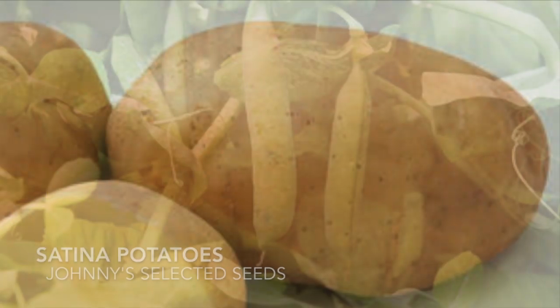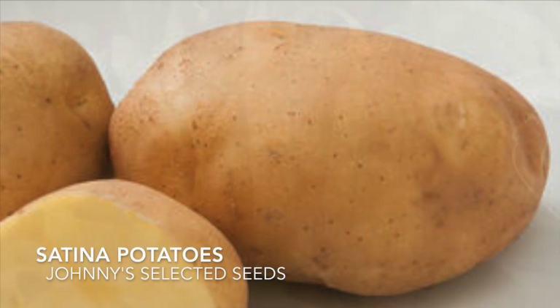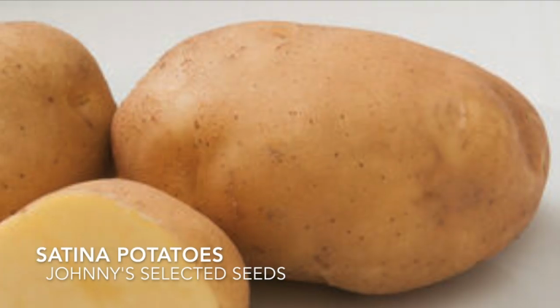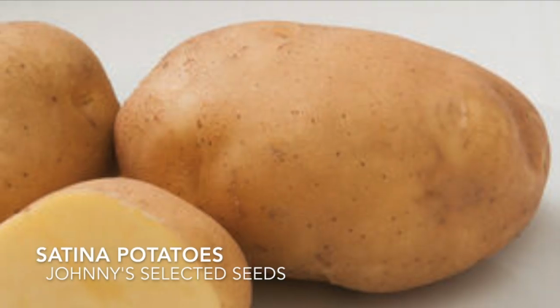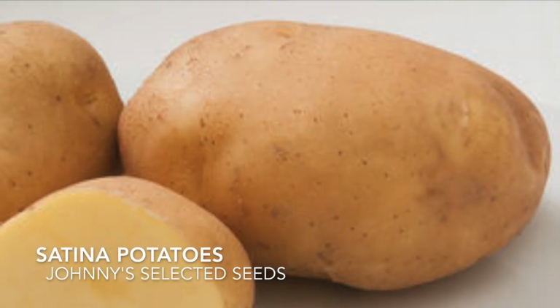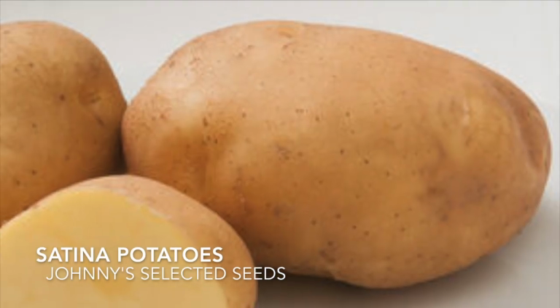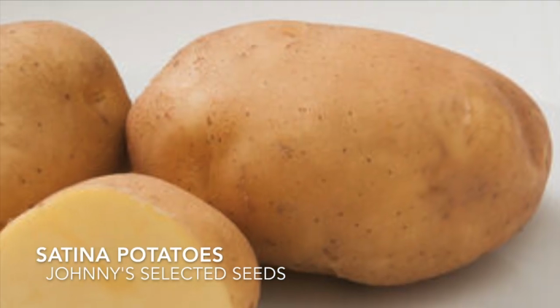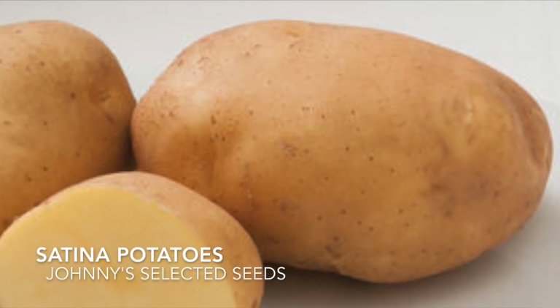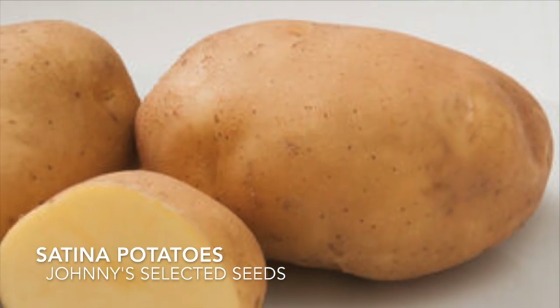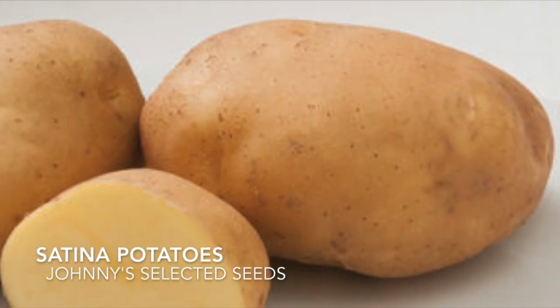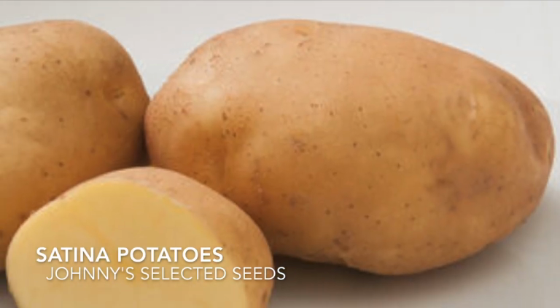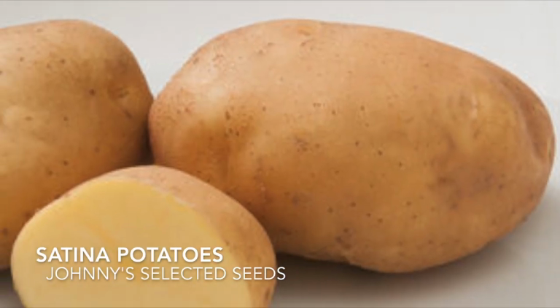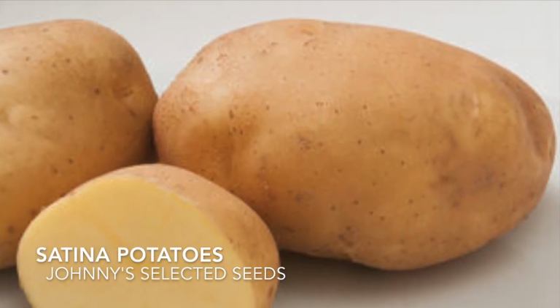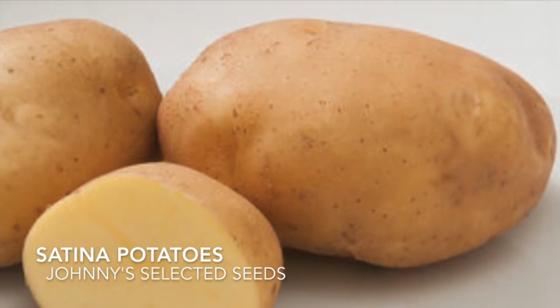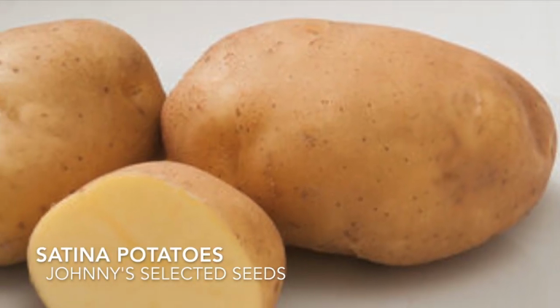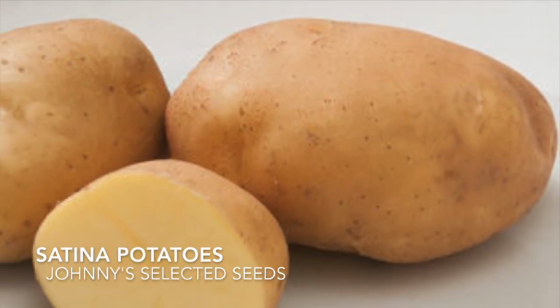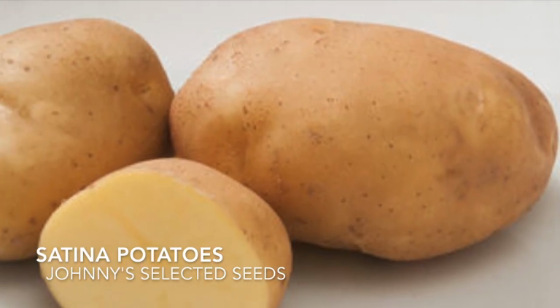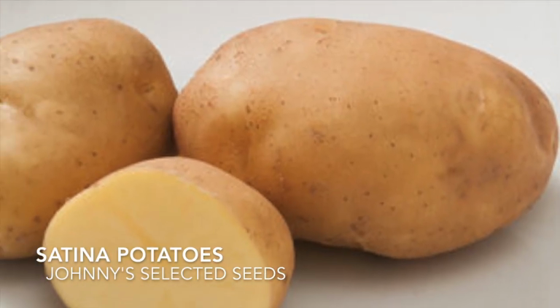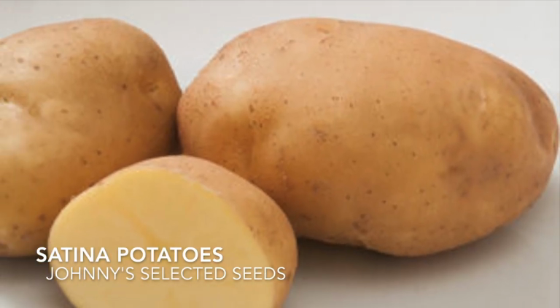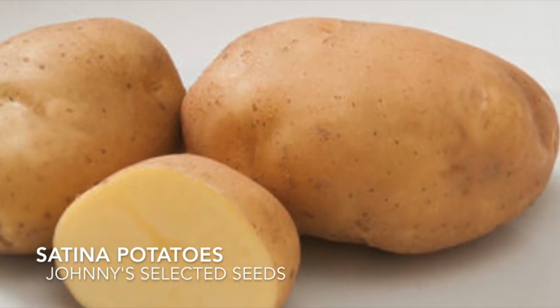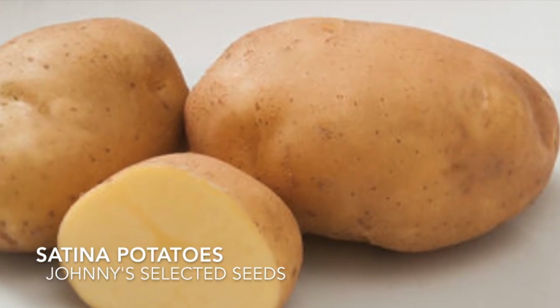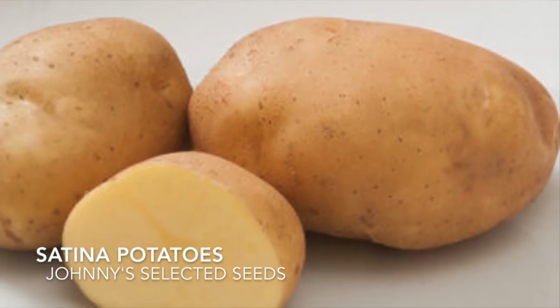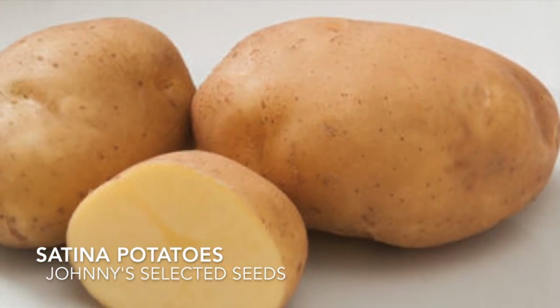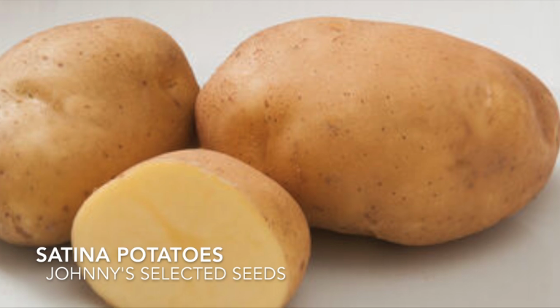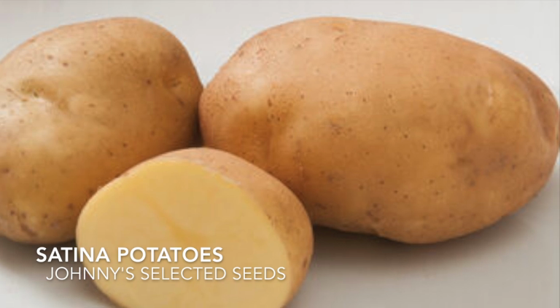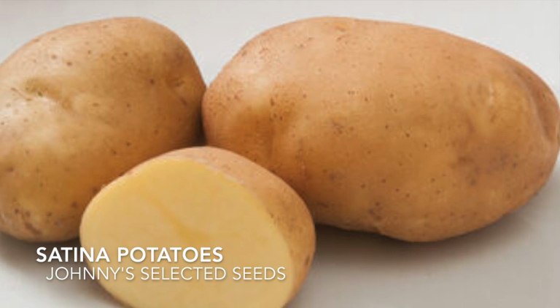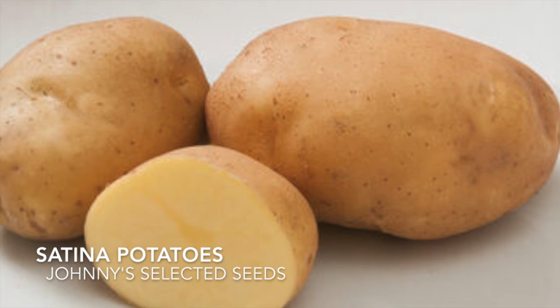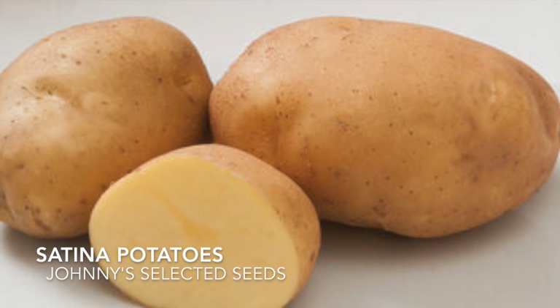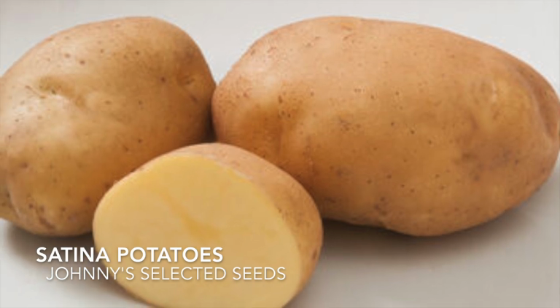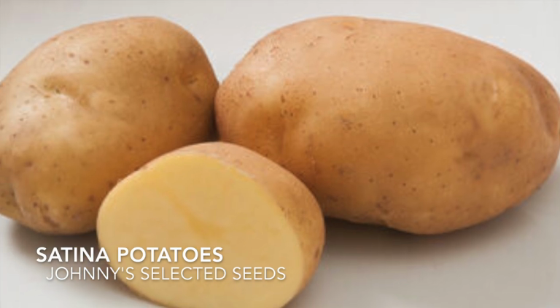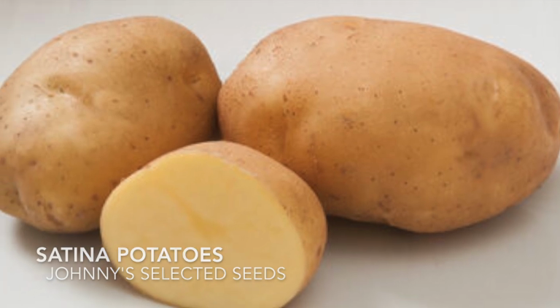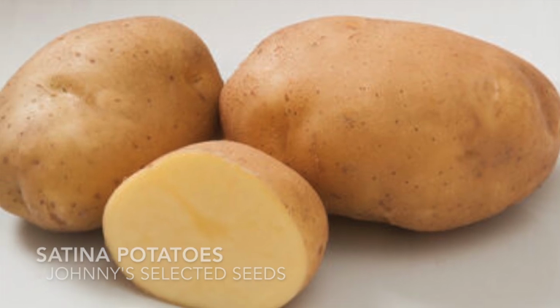This potato is said to have great gourmet flavor and we cannot wait to try it for mashed potatoes.